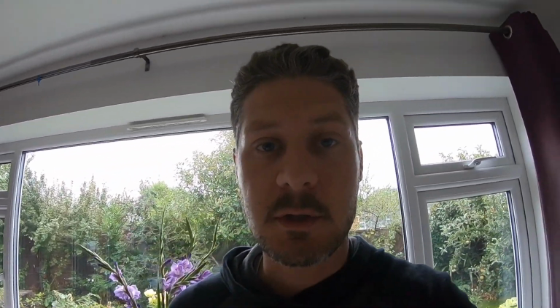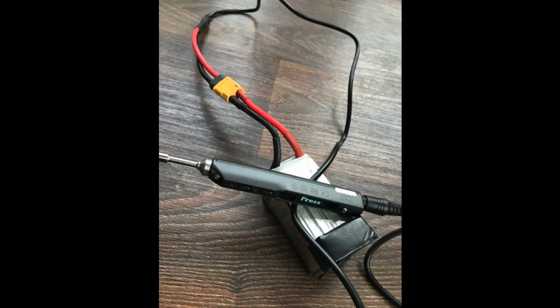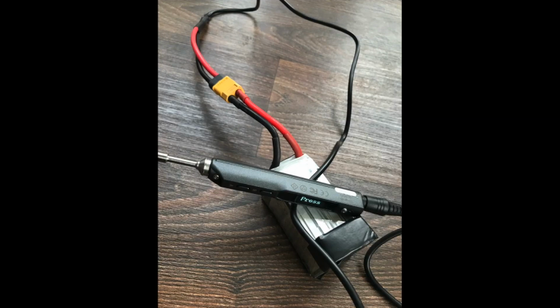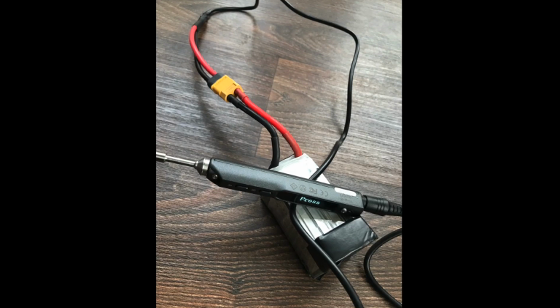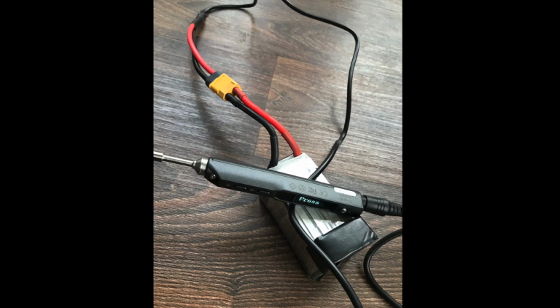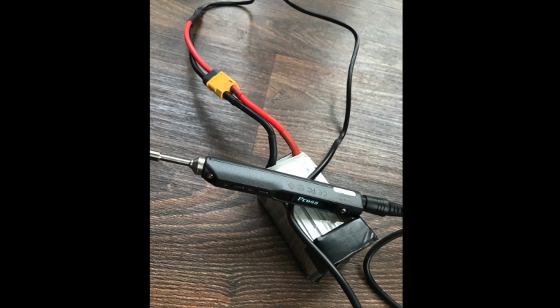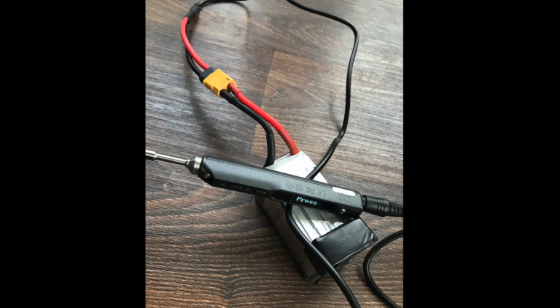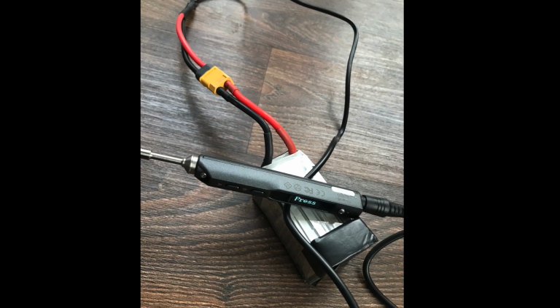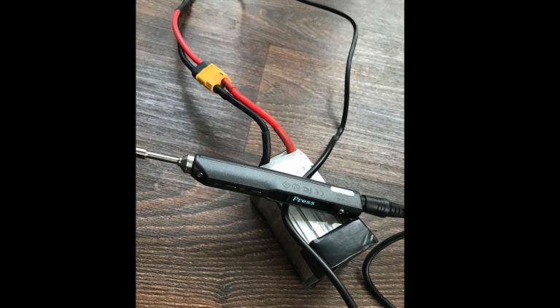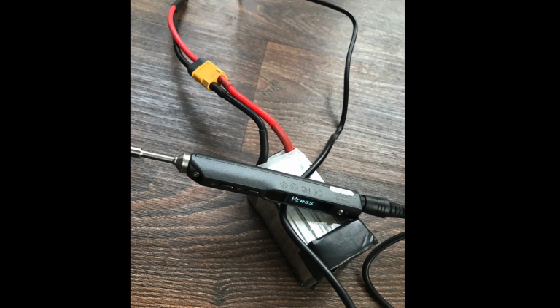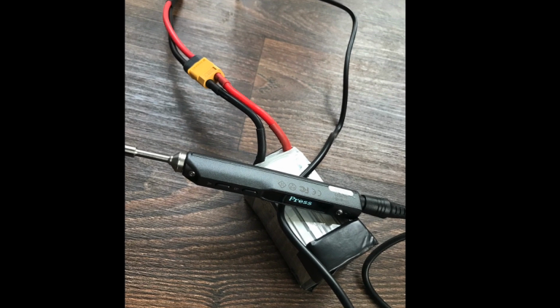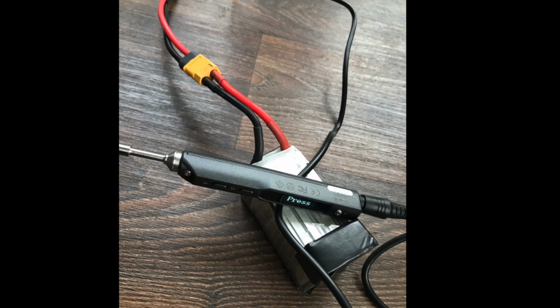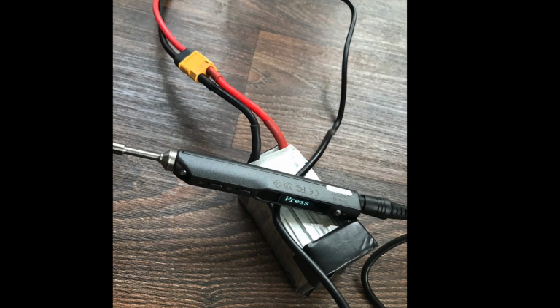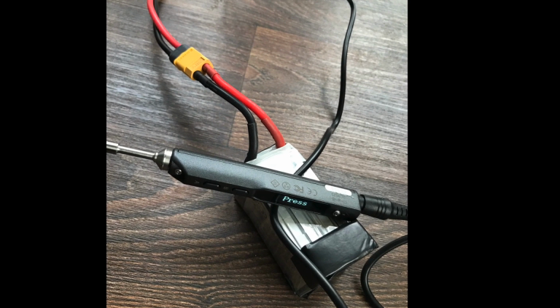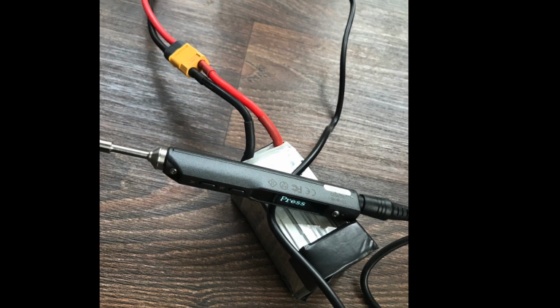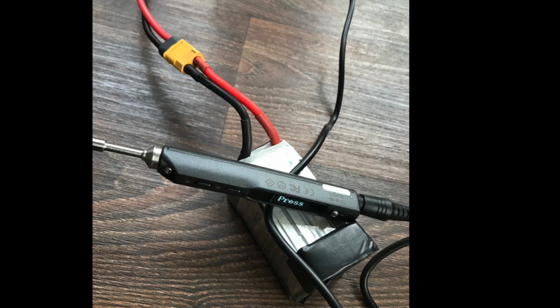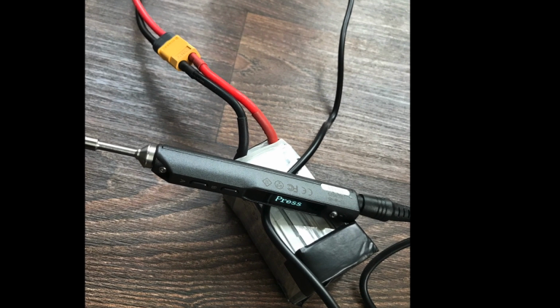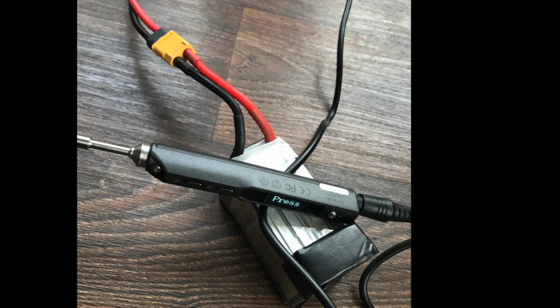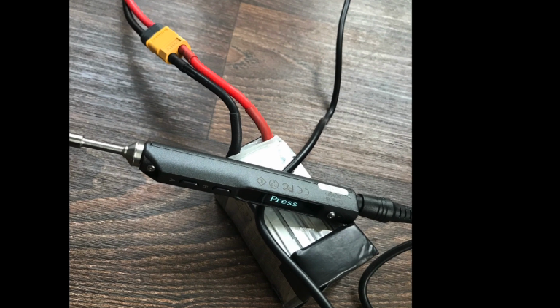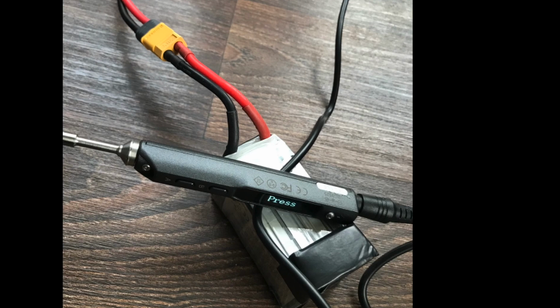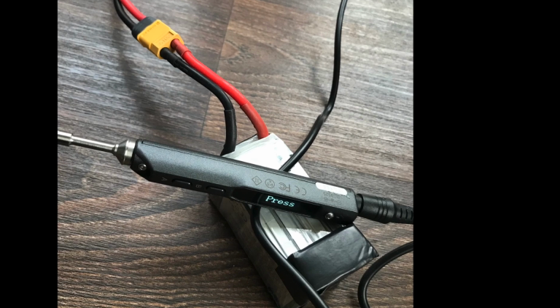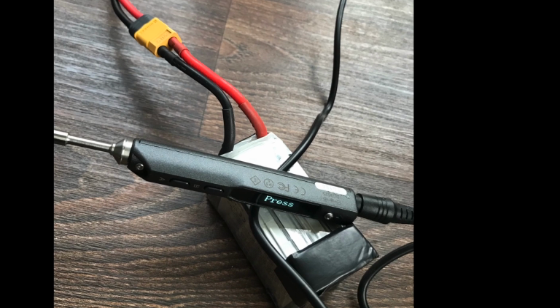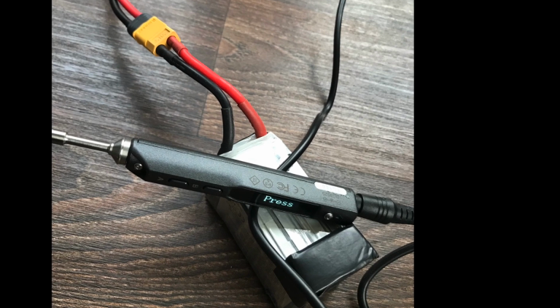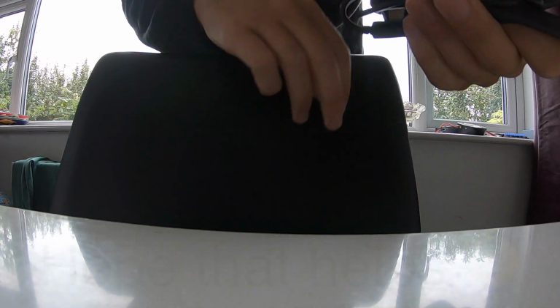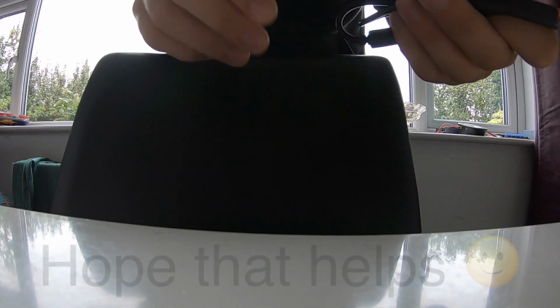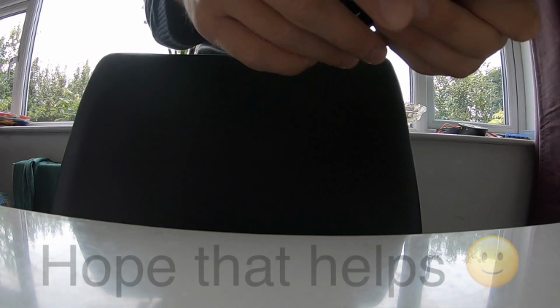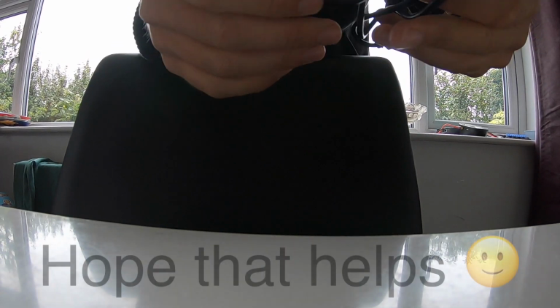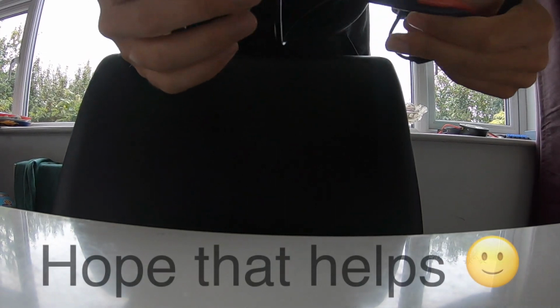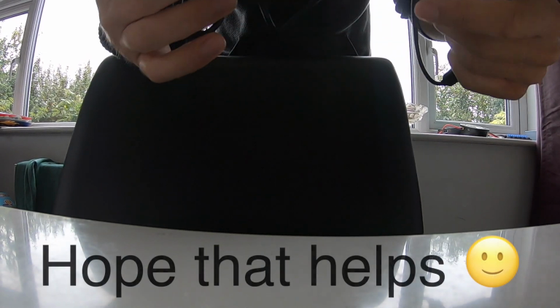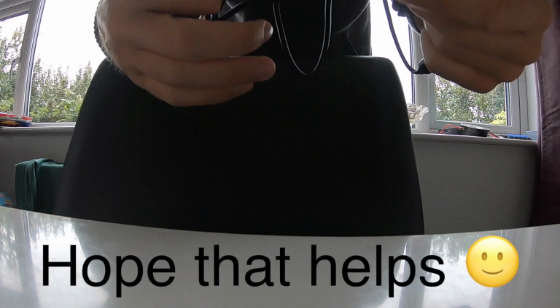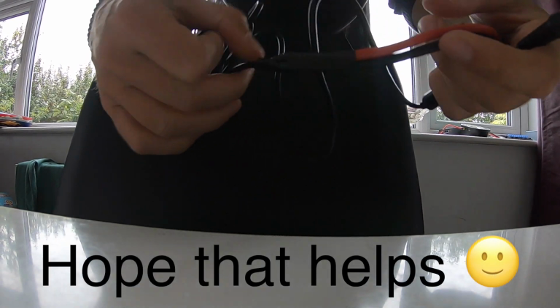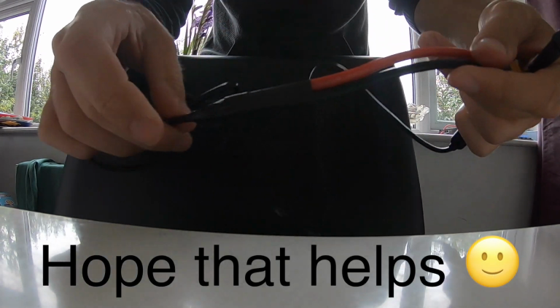And you get something that looks like this, with the XT-60 connector.